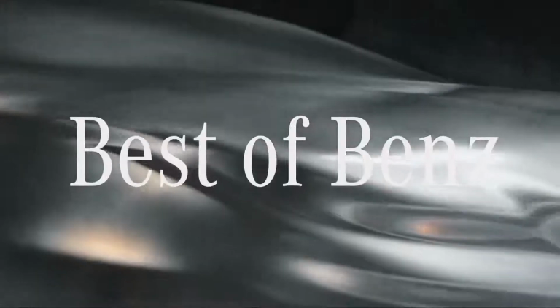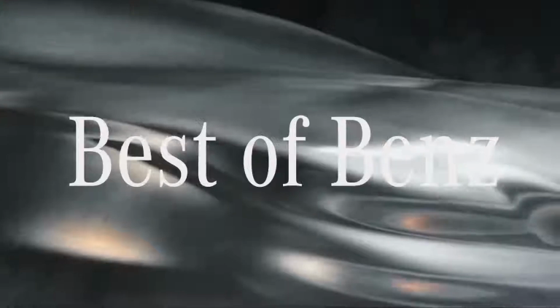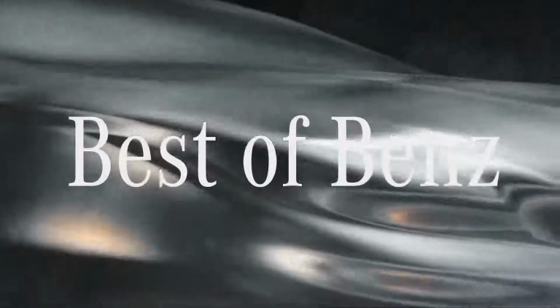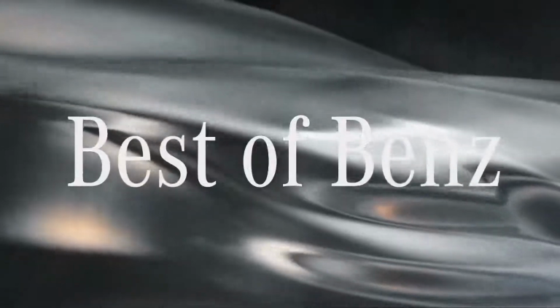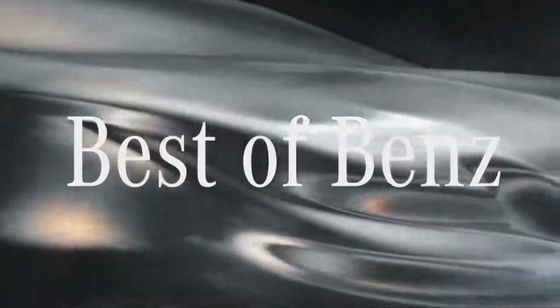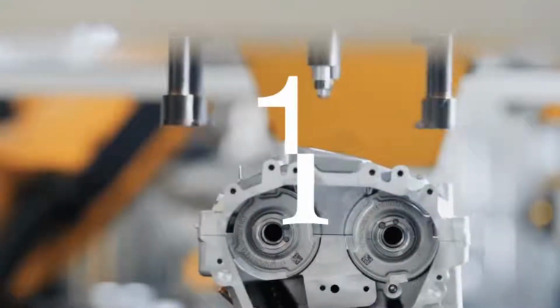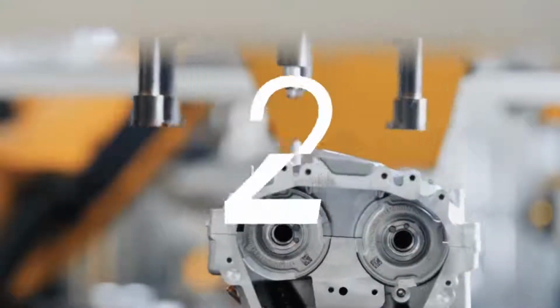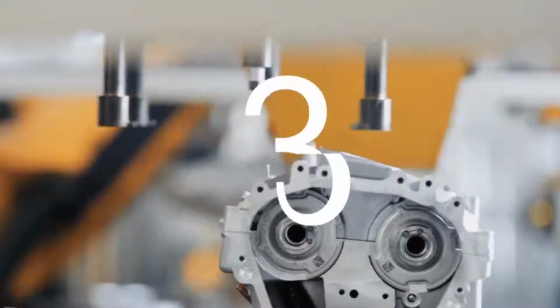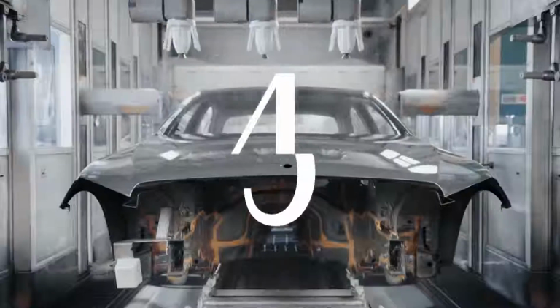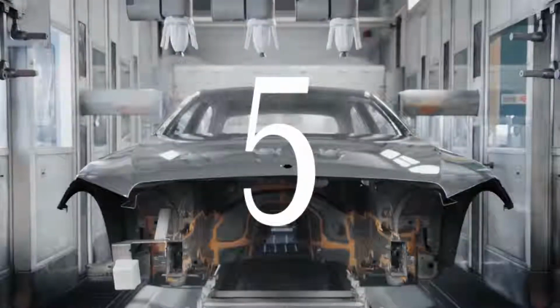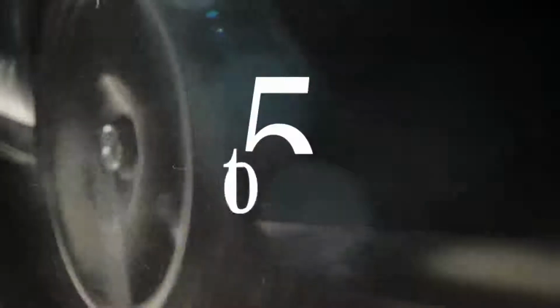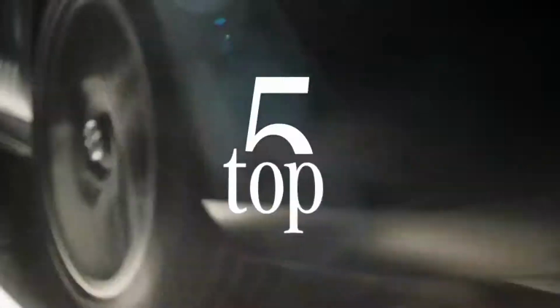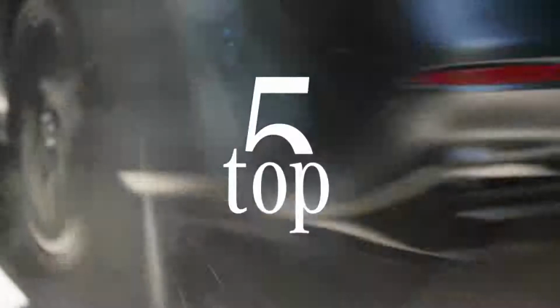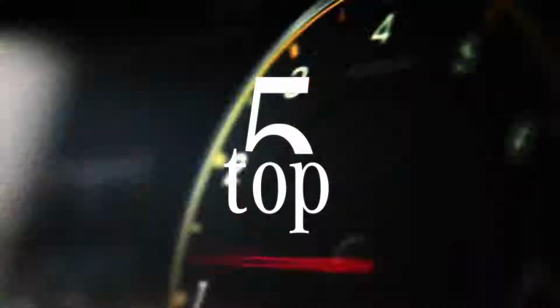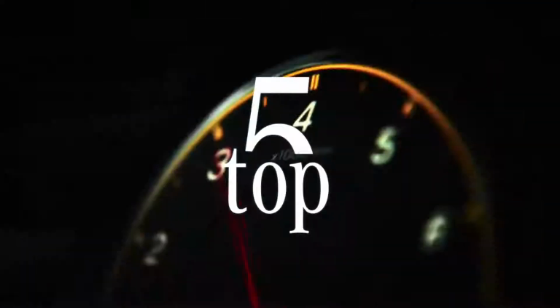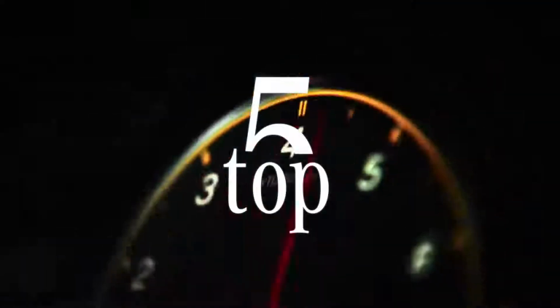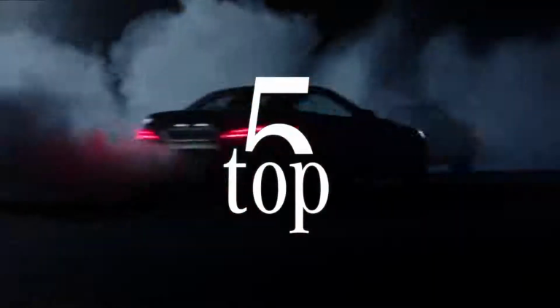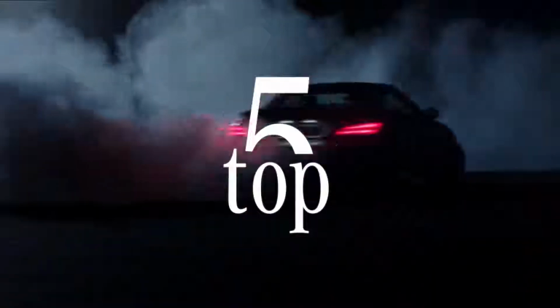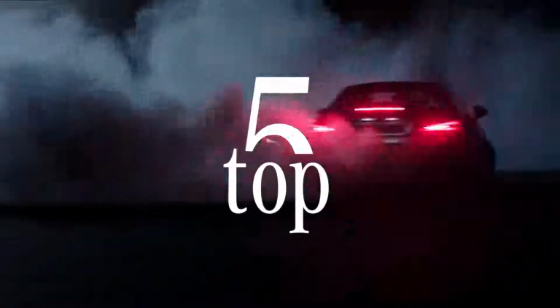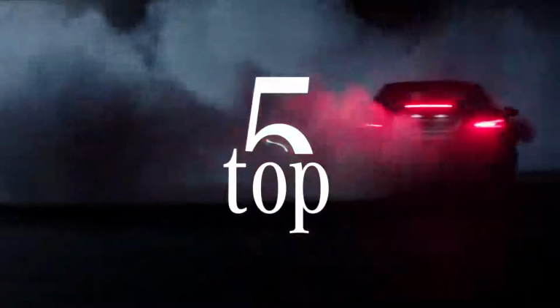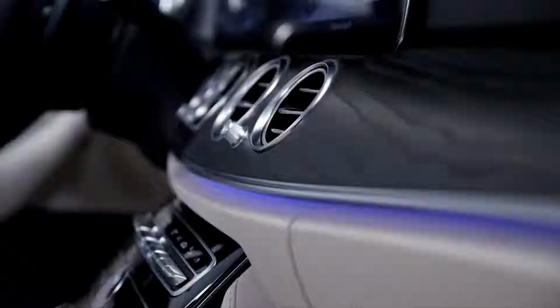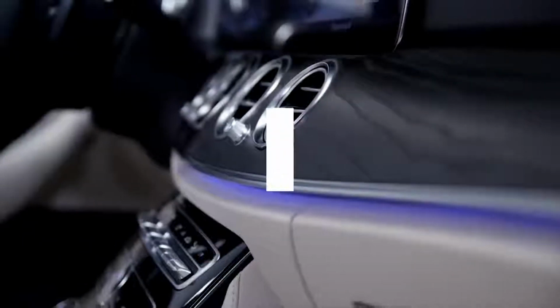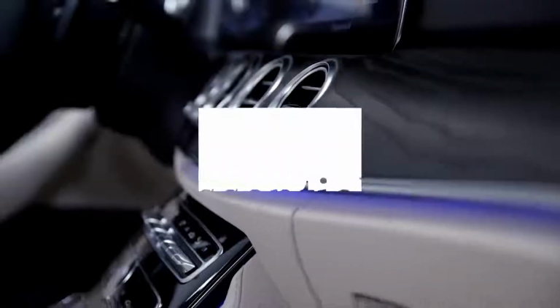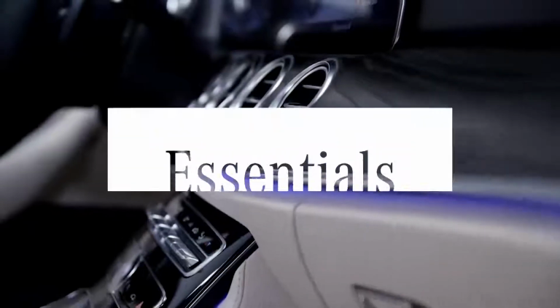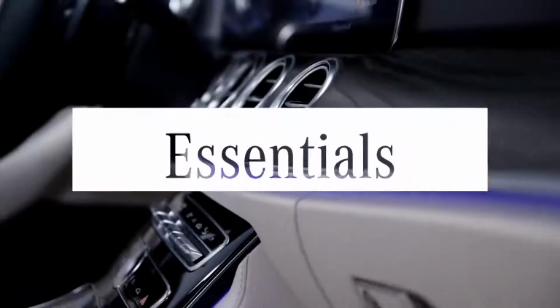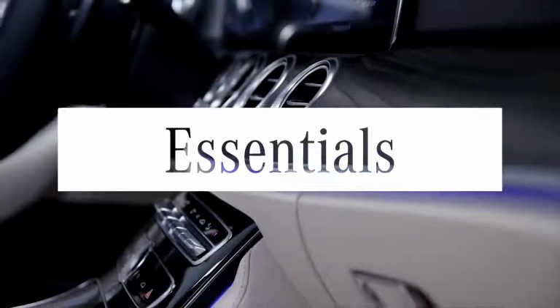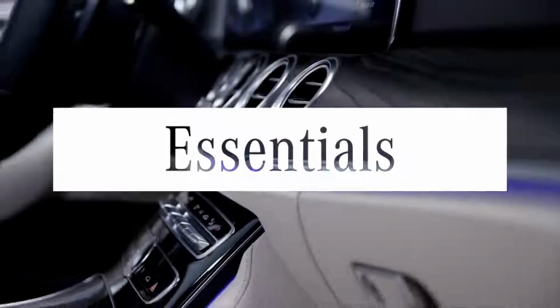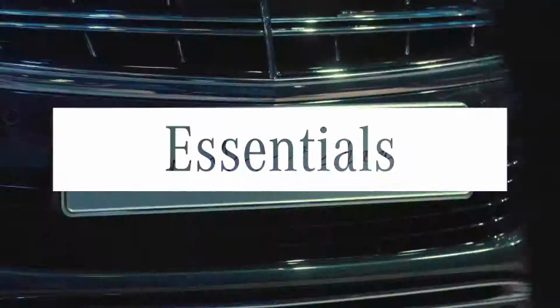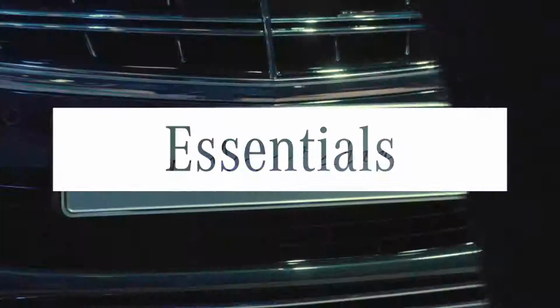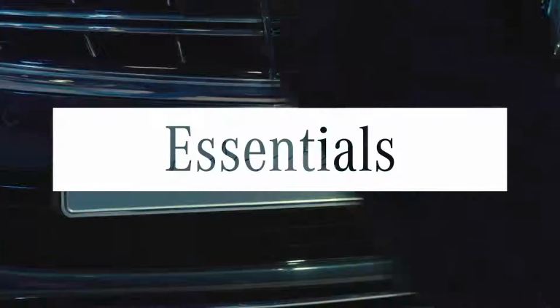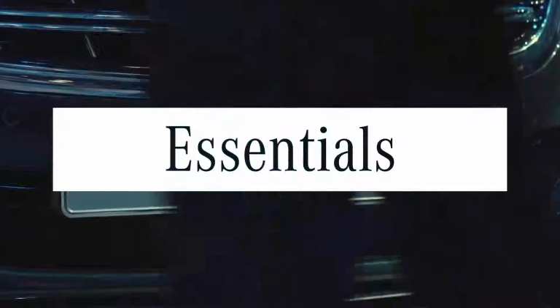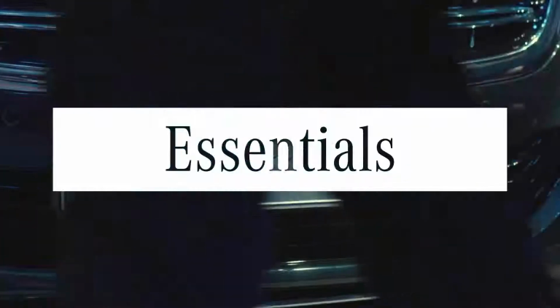Most good things are down to the details. Welcome to the Mercedes-Benz Top 5 Essentials.